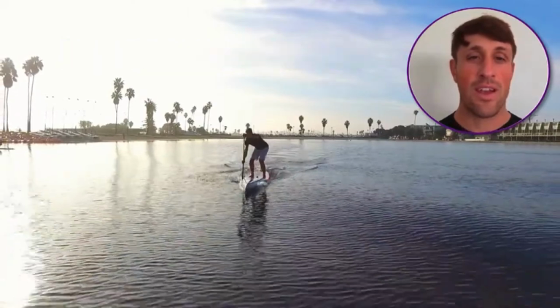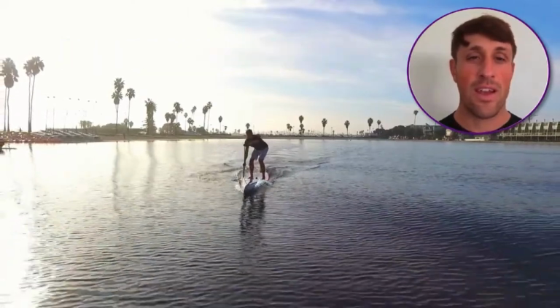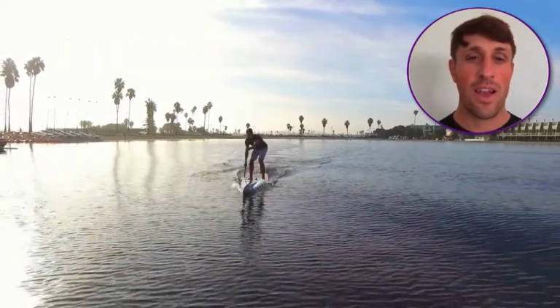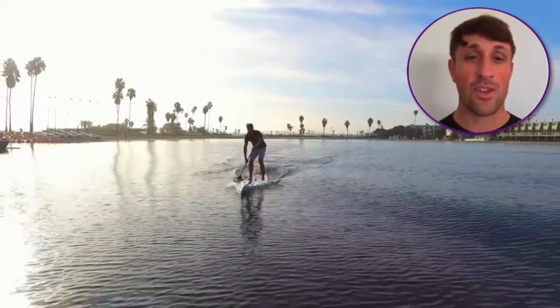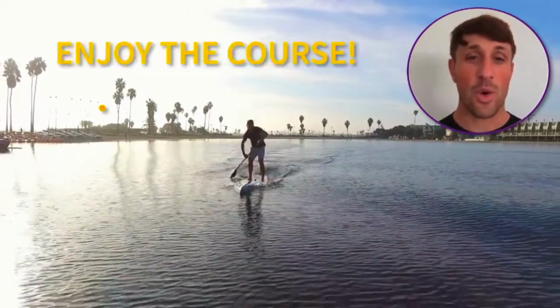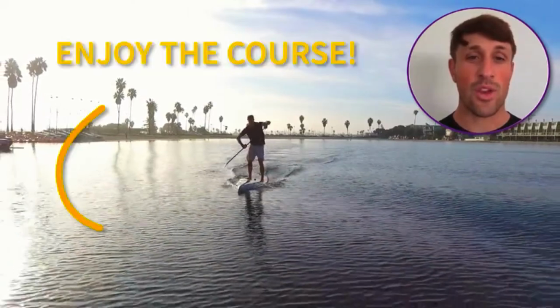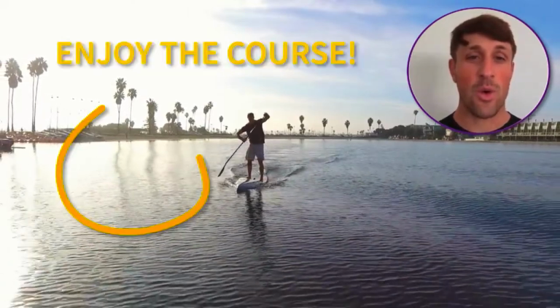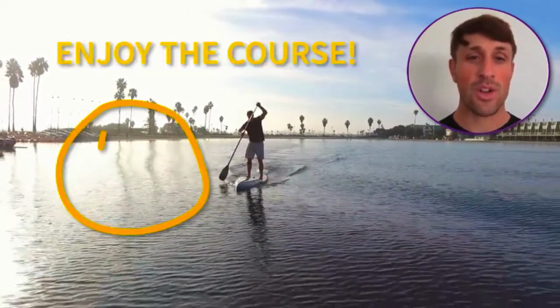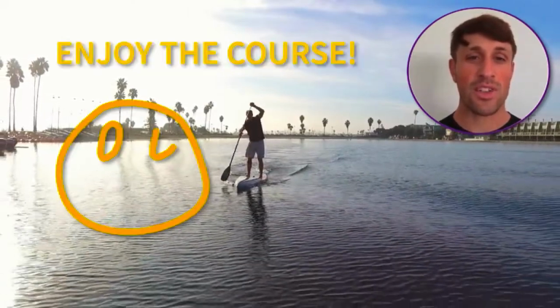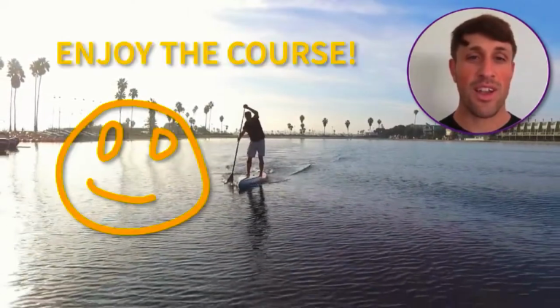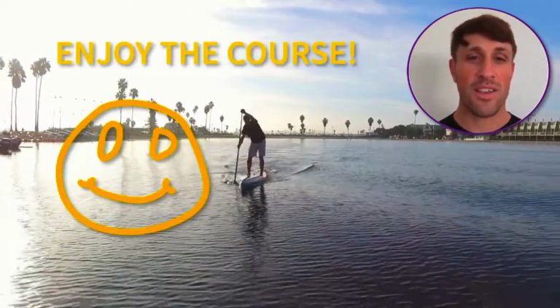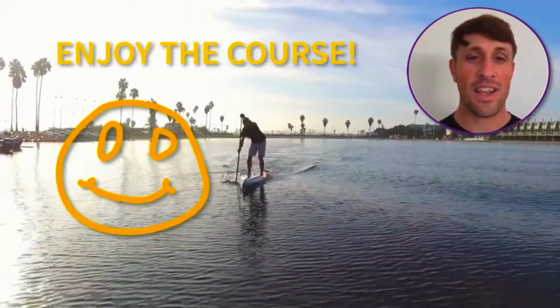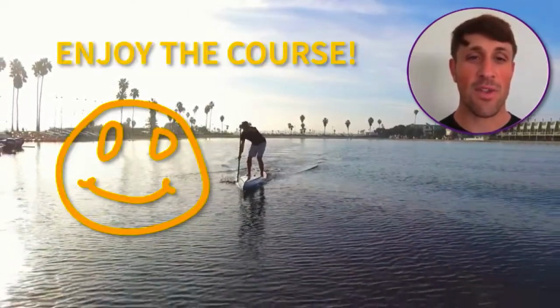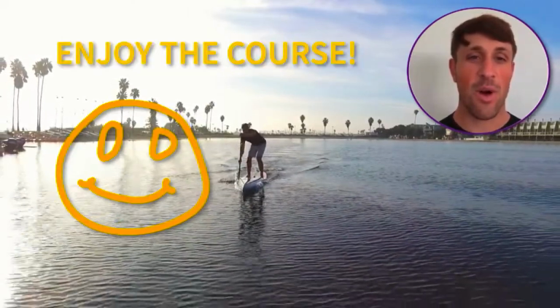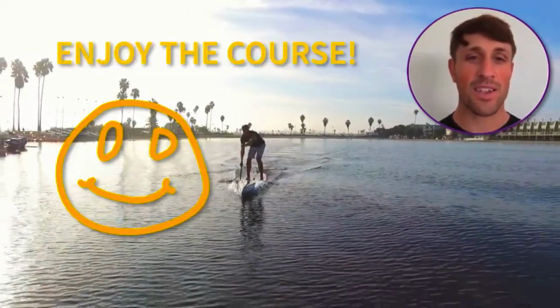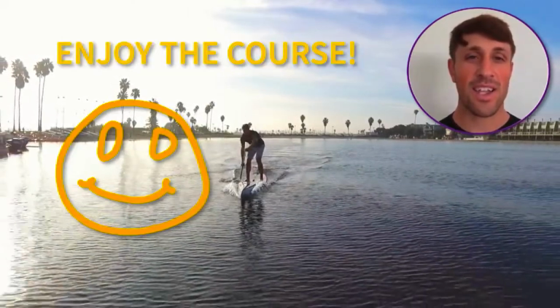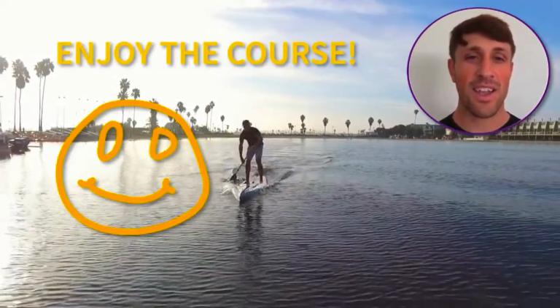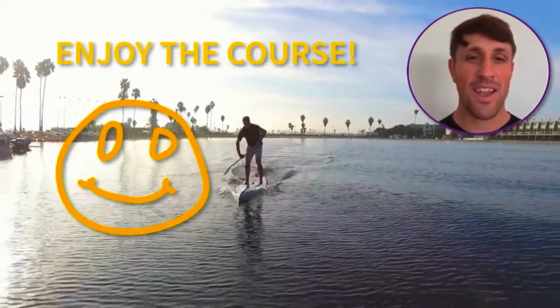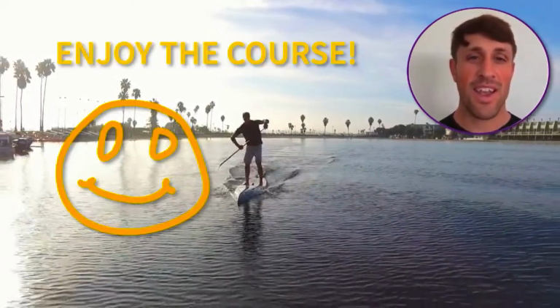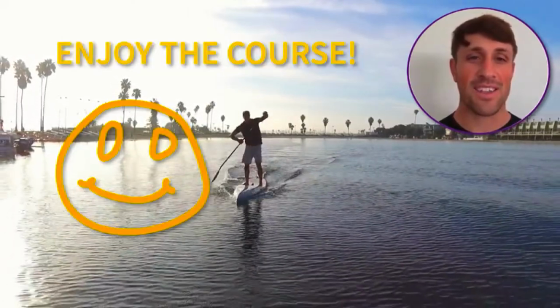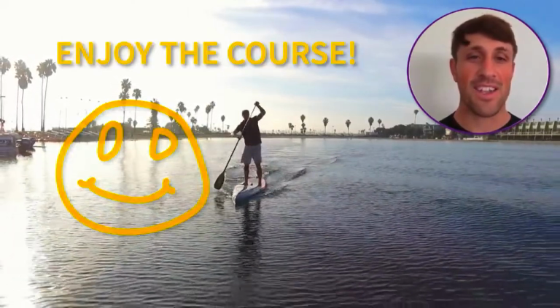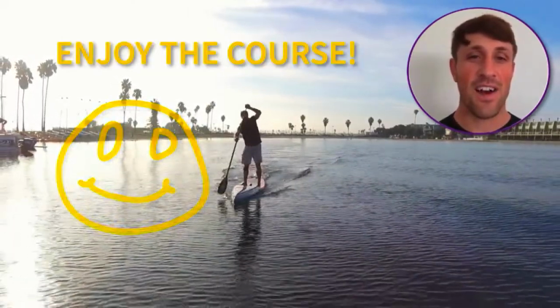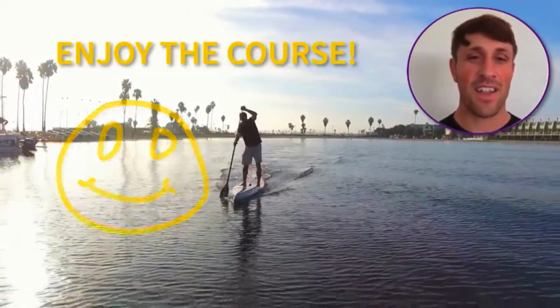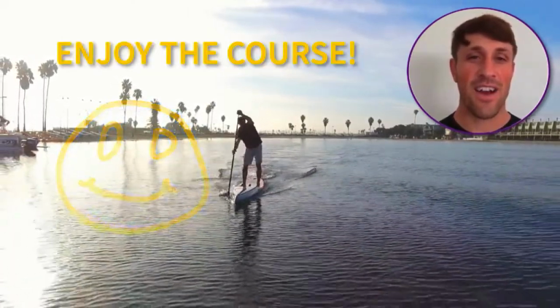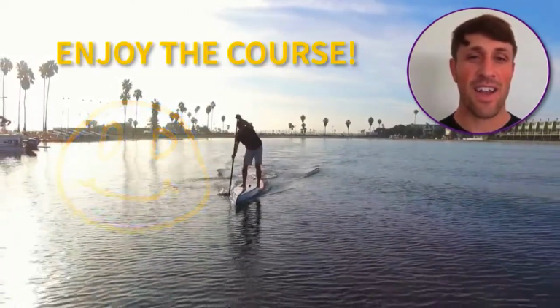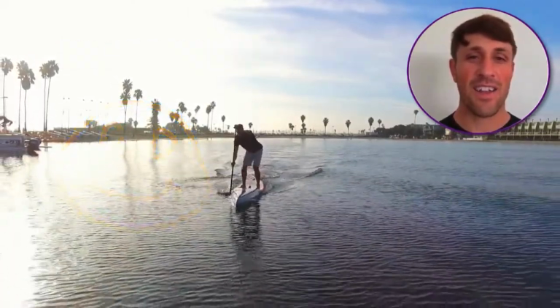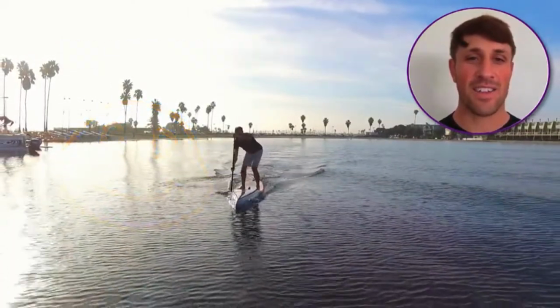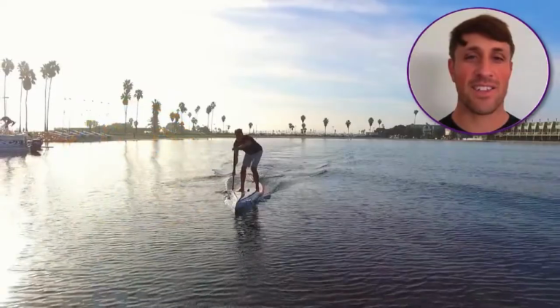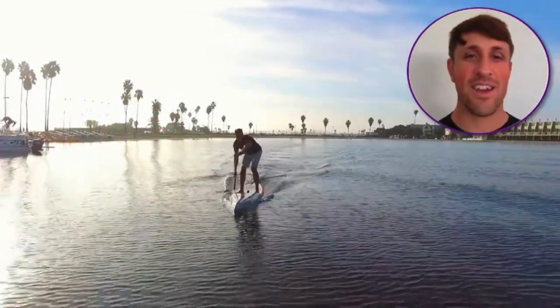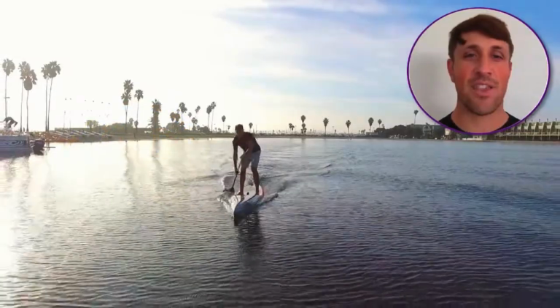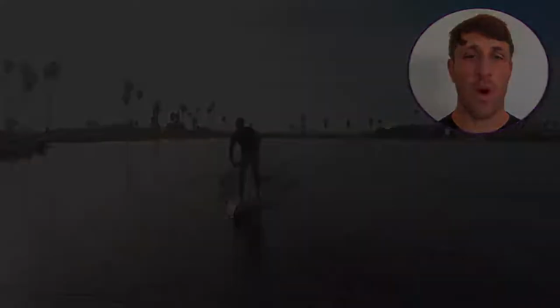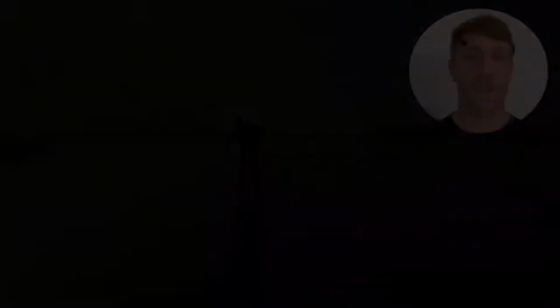Enjoy the course. Thanks for watching, and see you online and see you on the water.